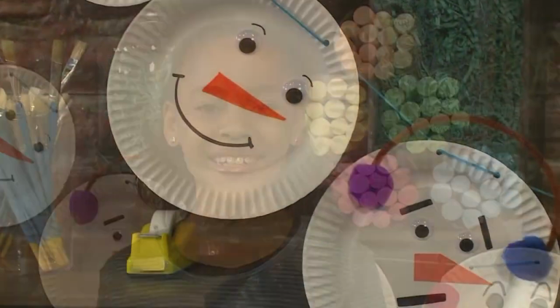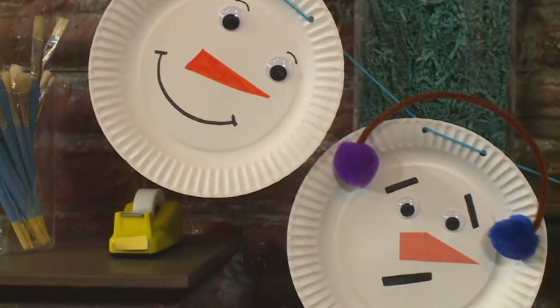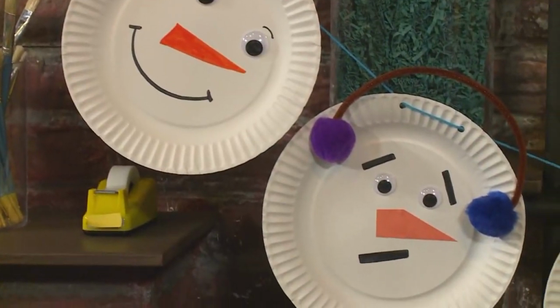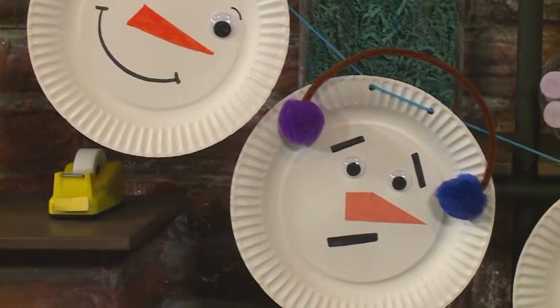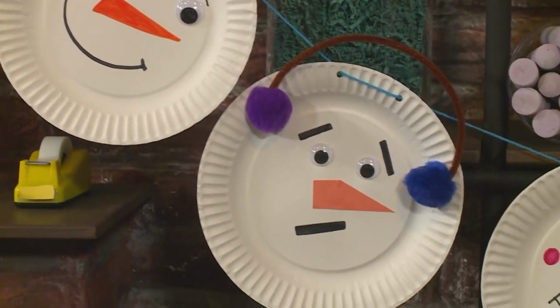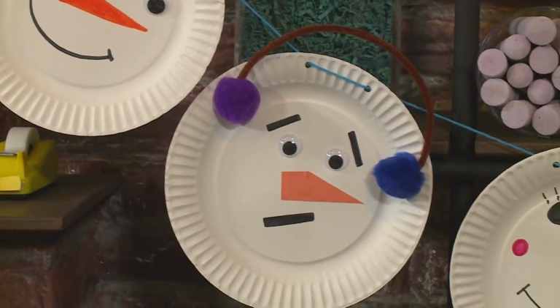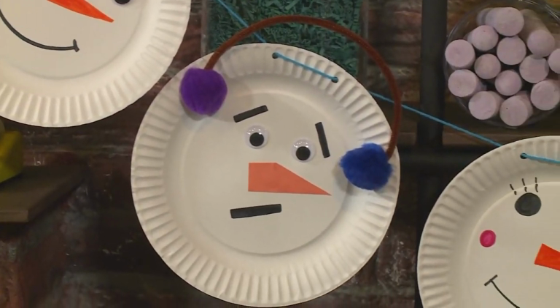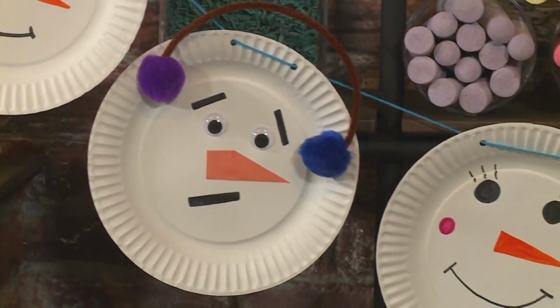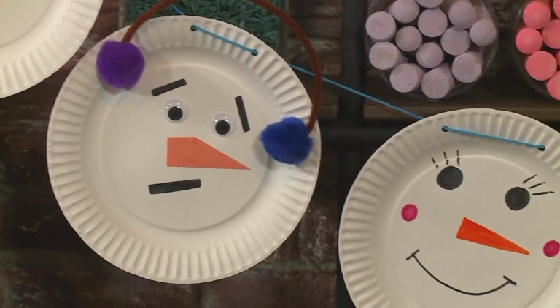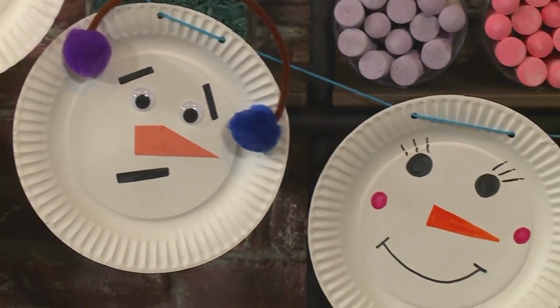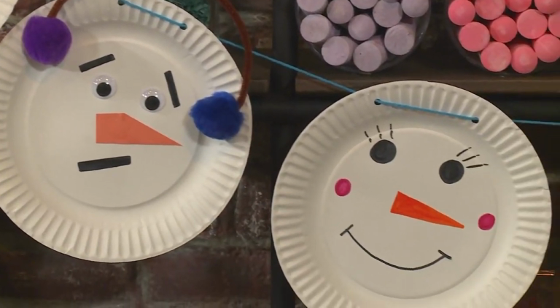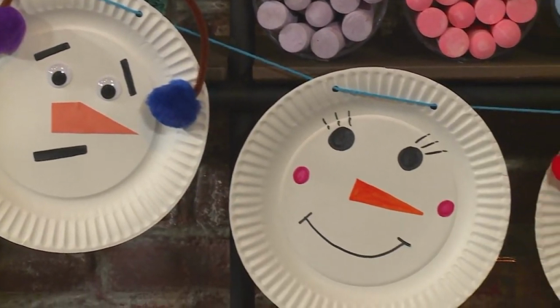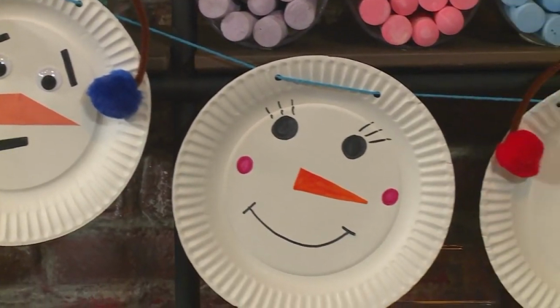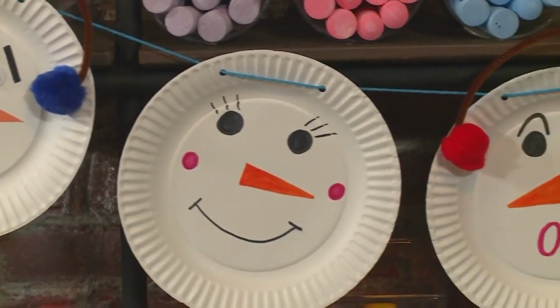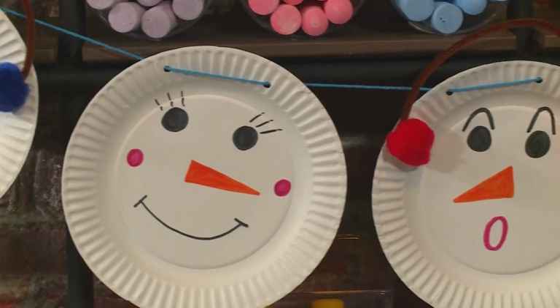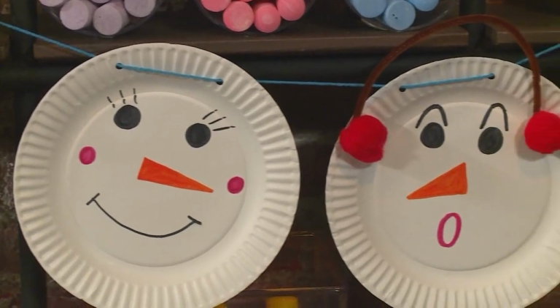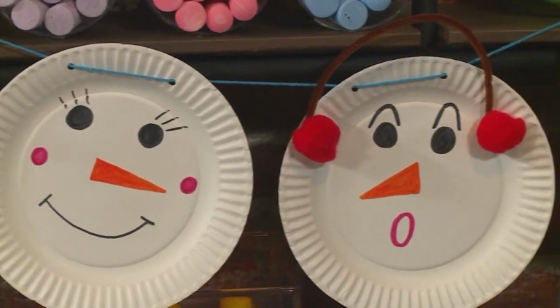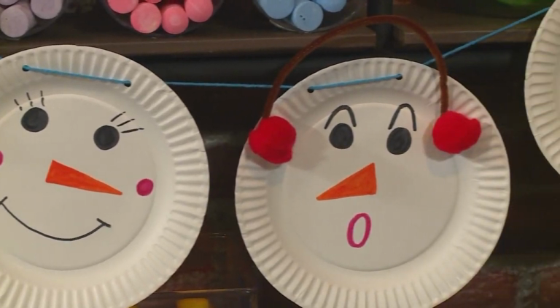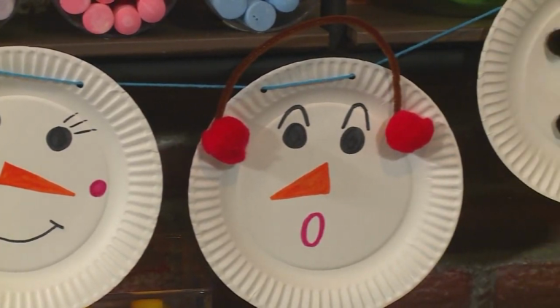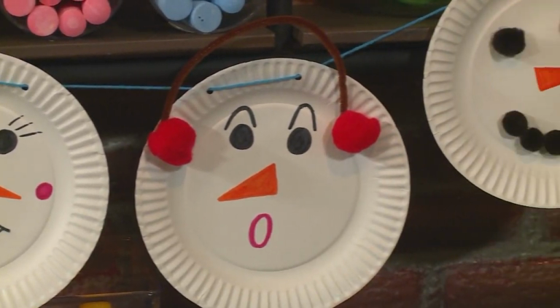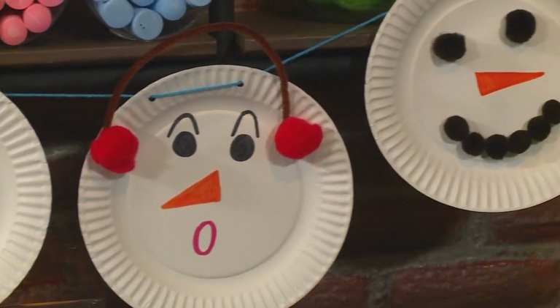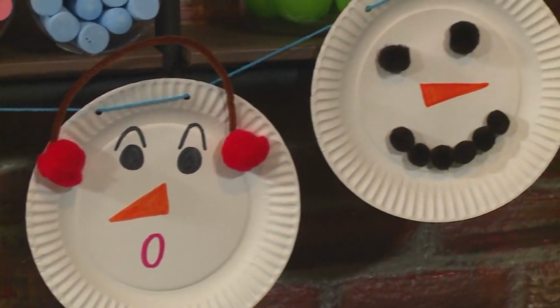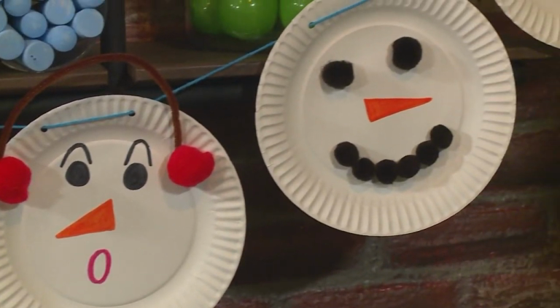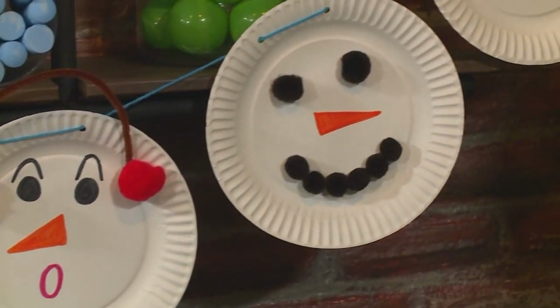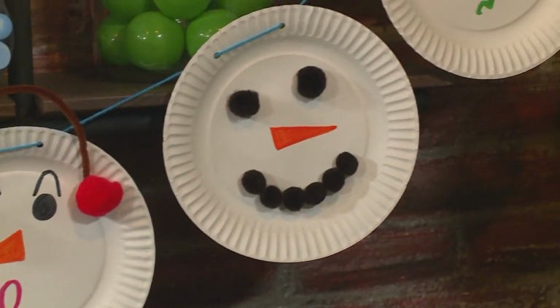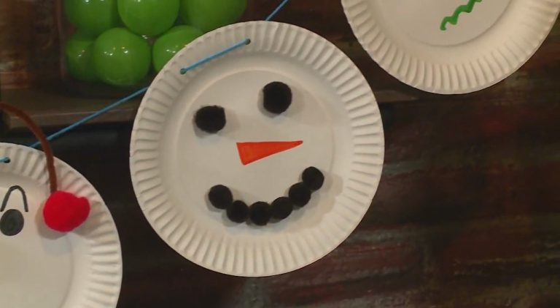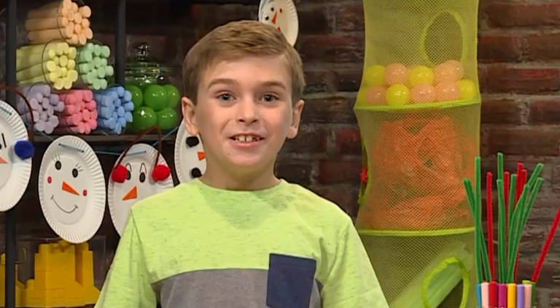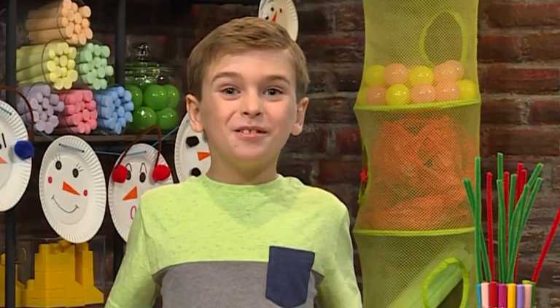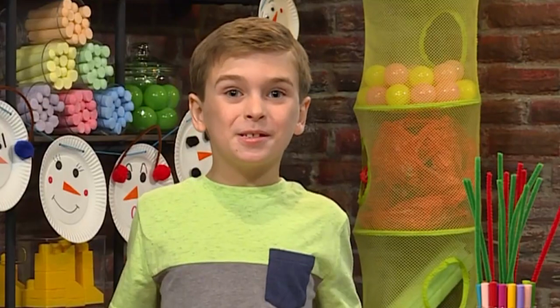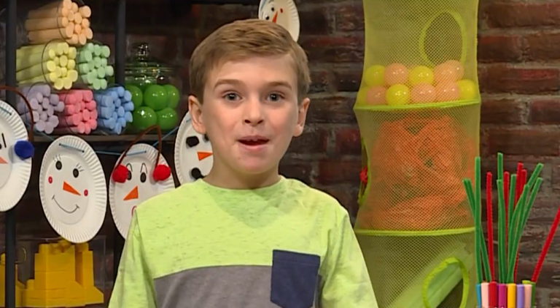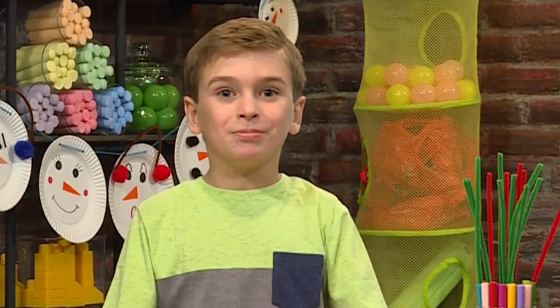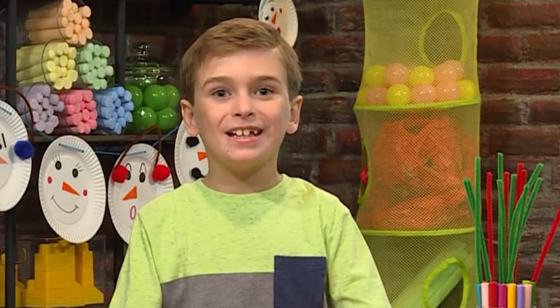A garland is a type of party decoration that you can hang up like a rope. To make a snowman garland, you'll need some paper plates.